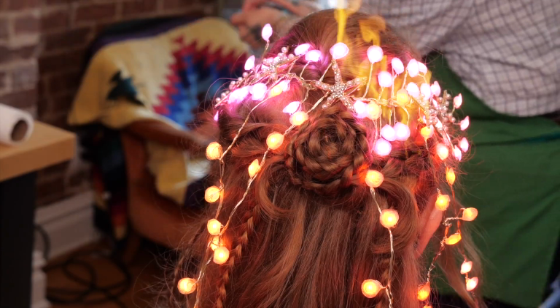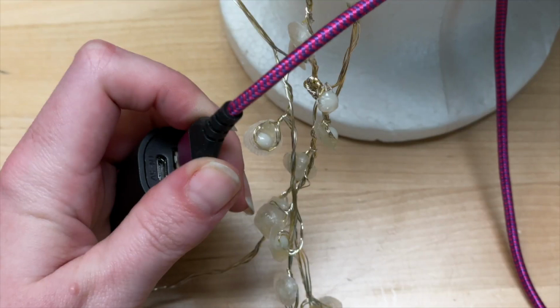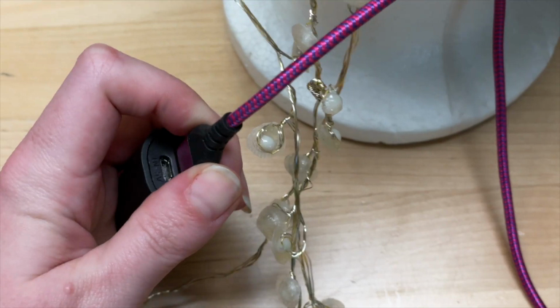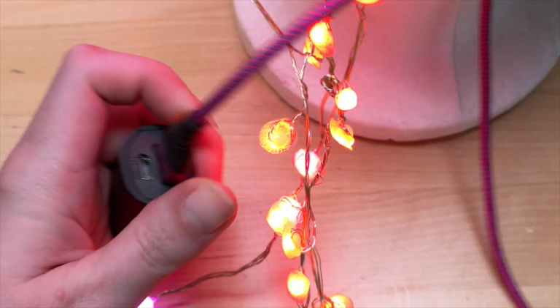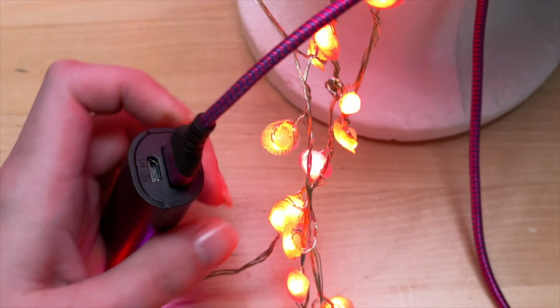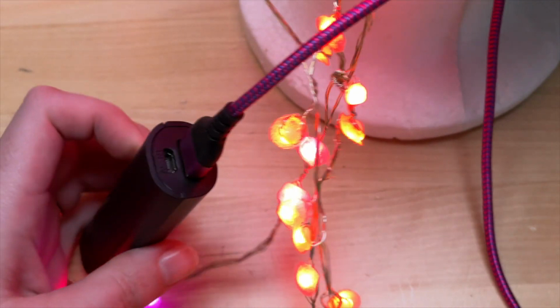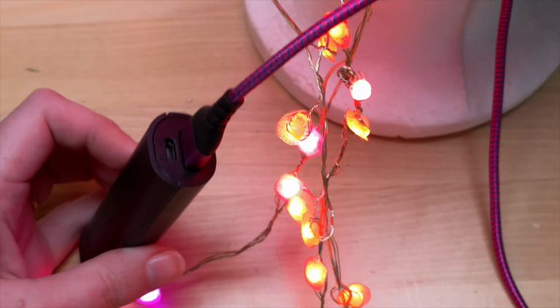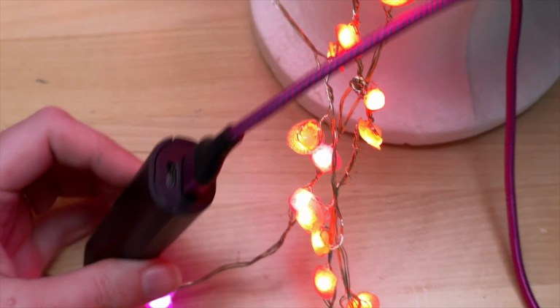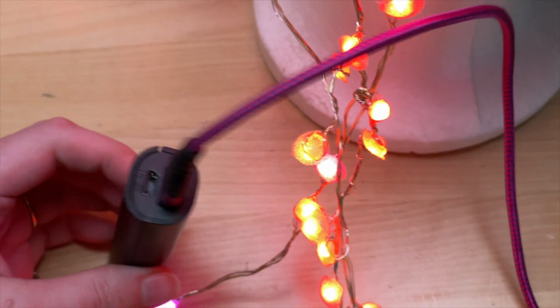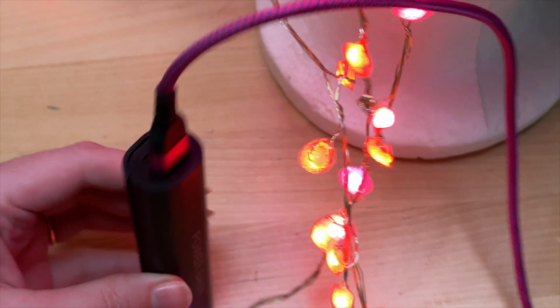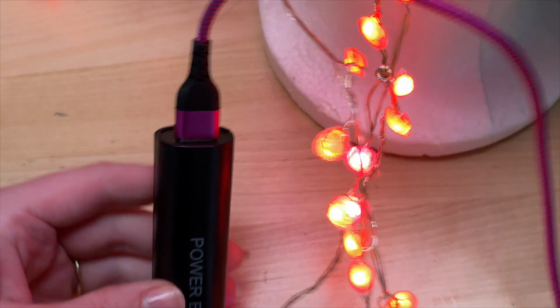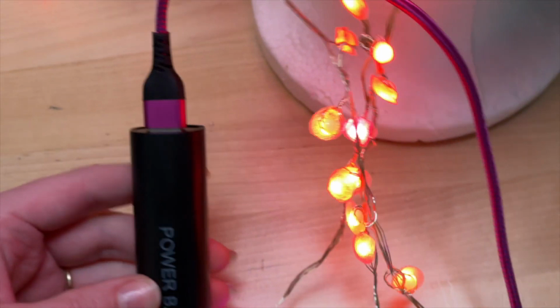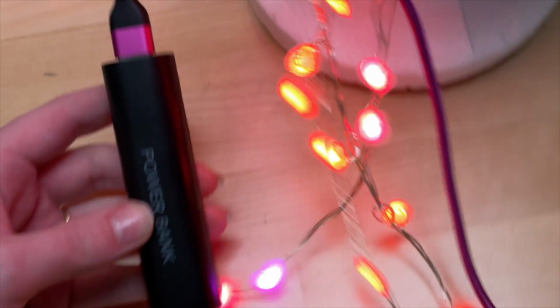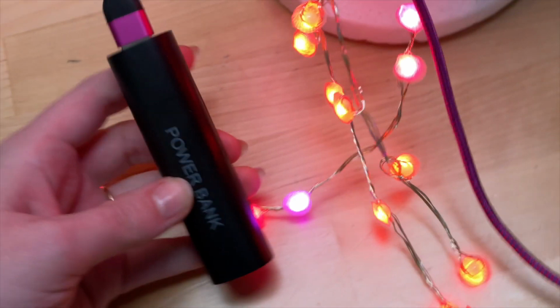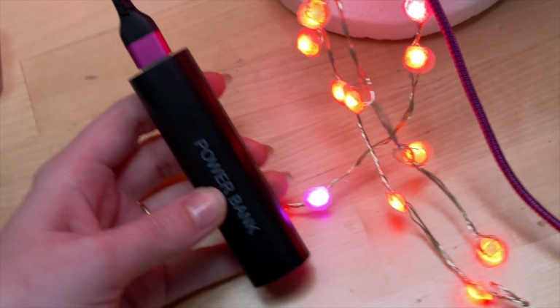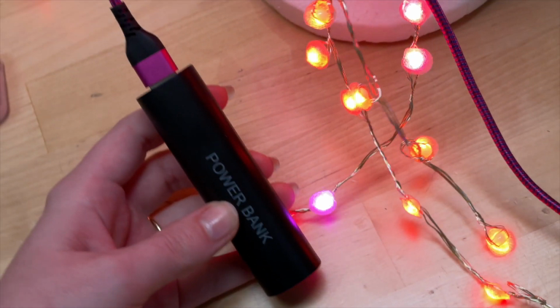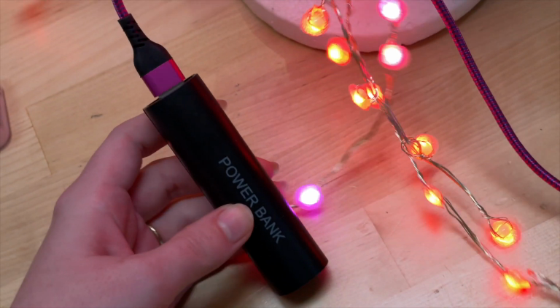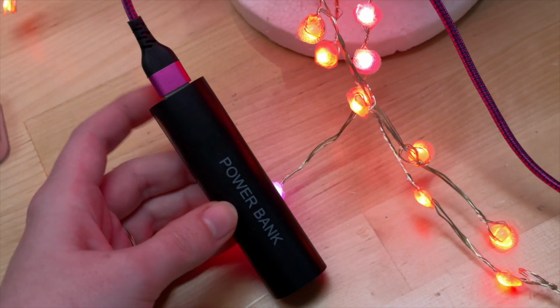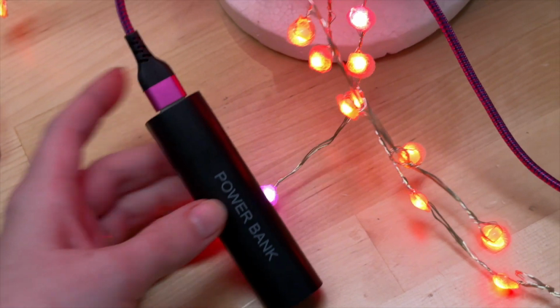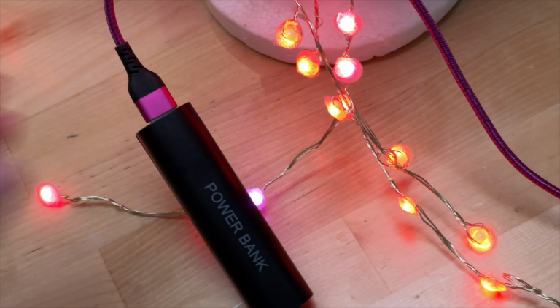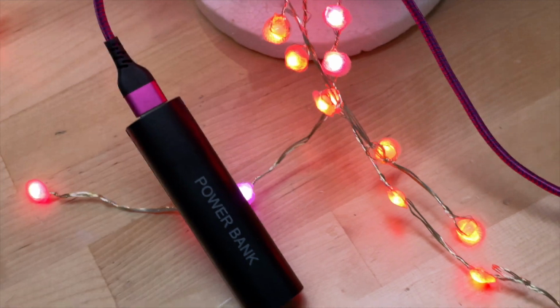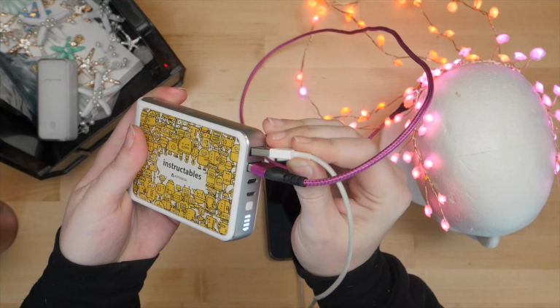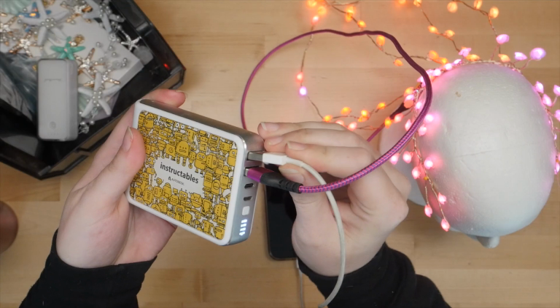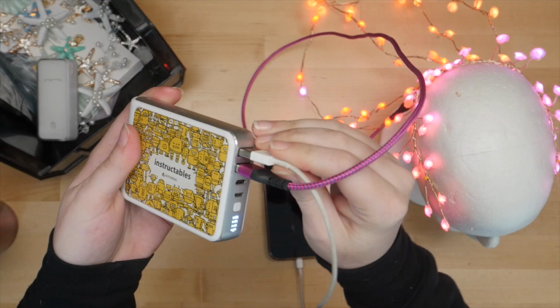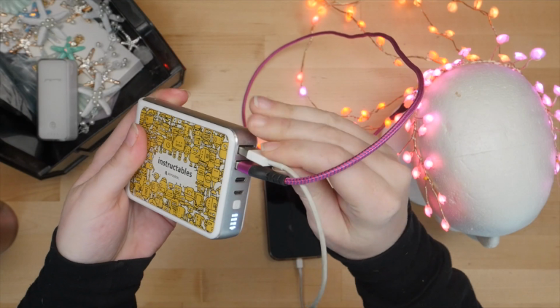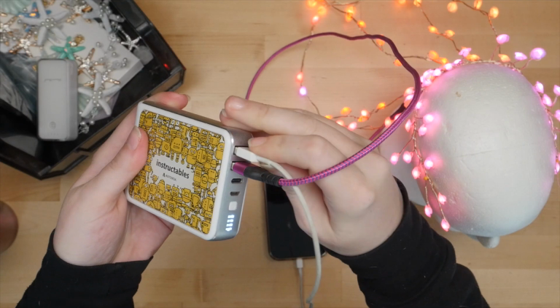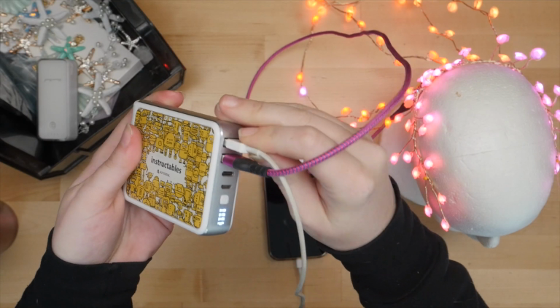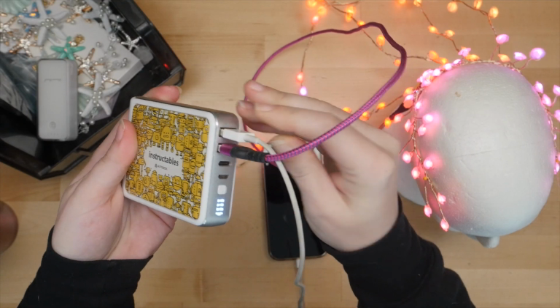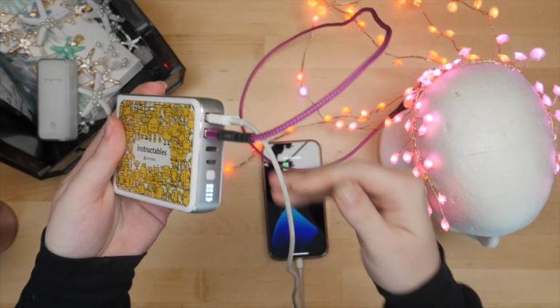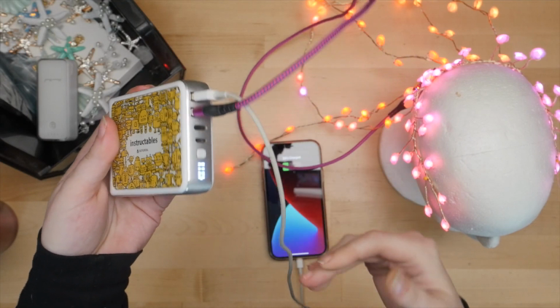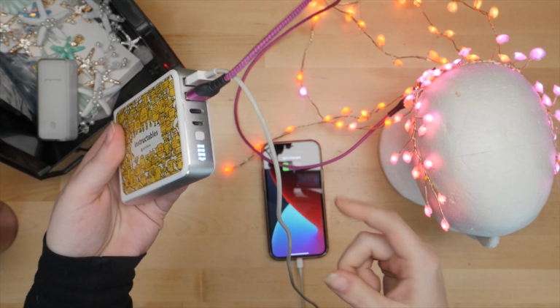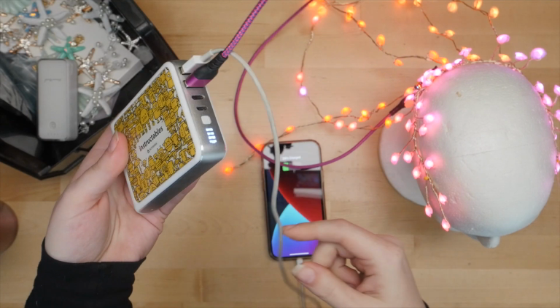Using a backup battery also provides a lot of juice. The LEDs will shine for hours, and of course you can also still use it to charge your phone.